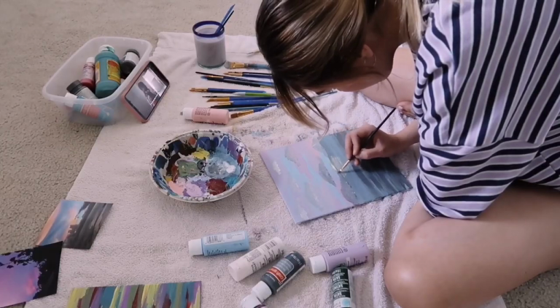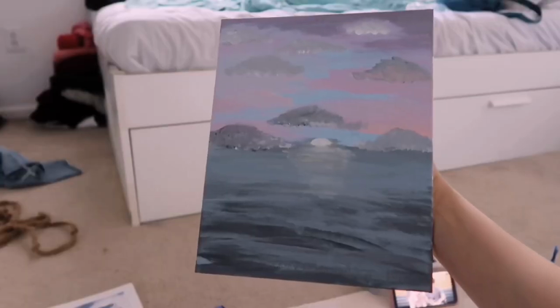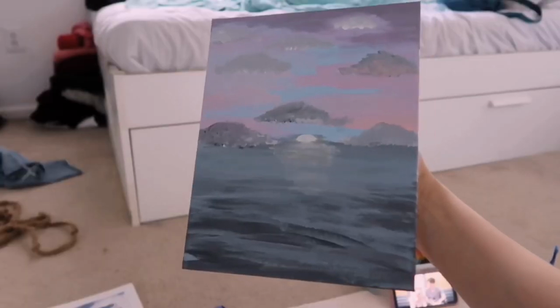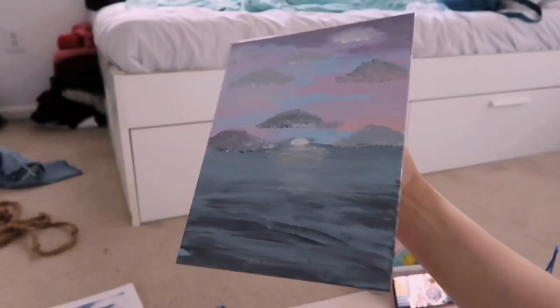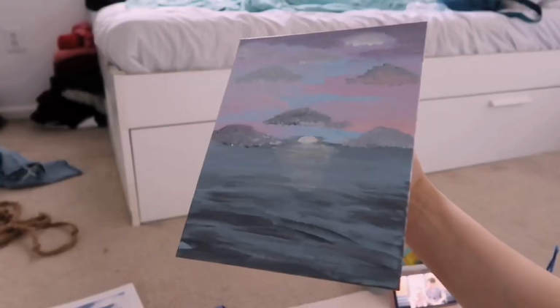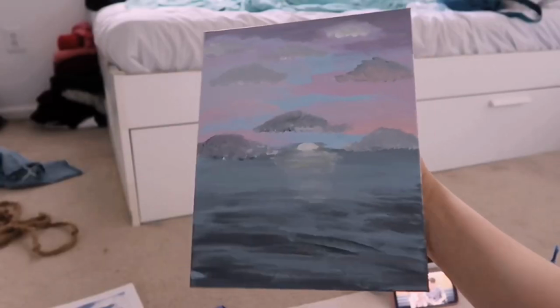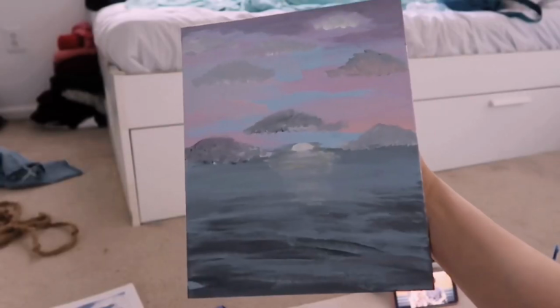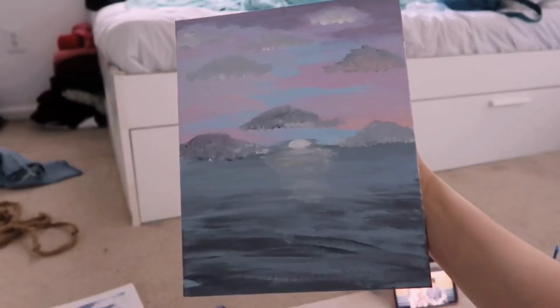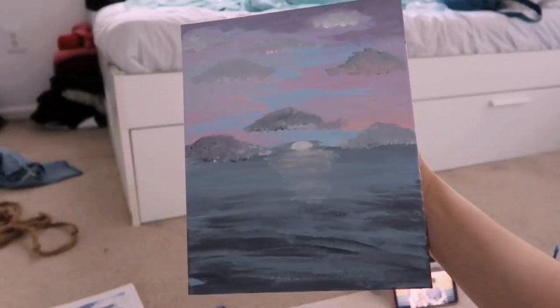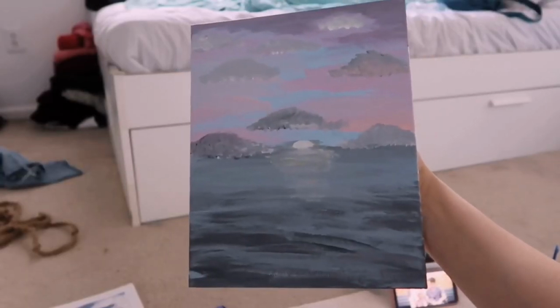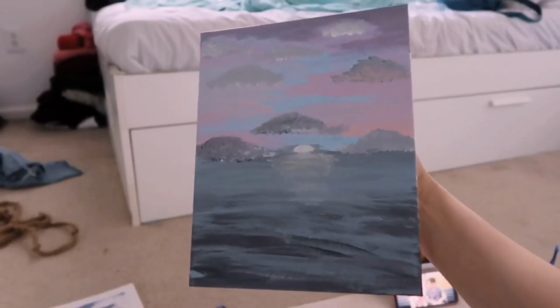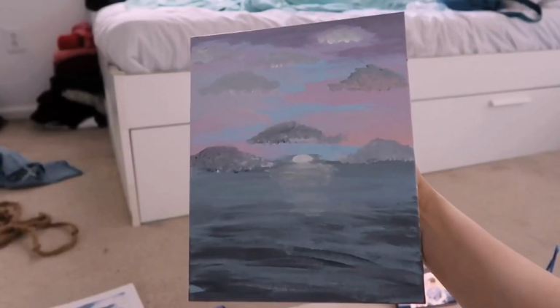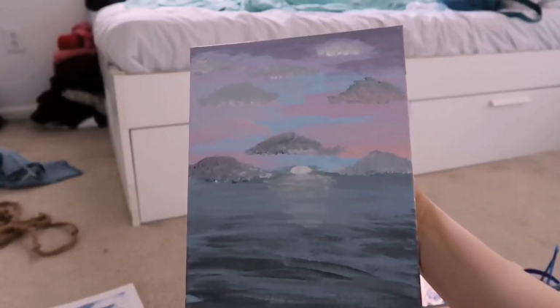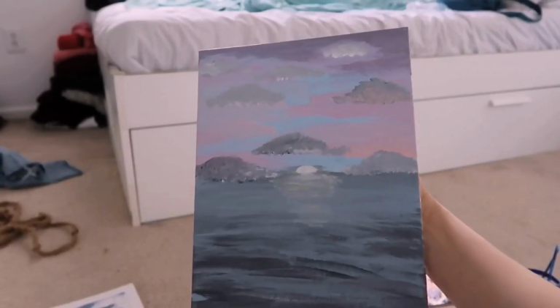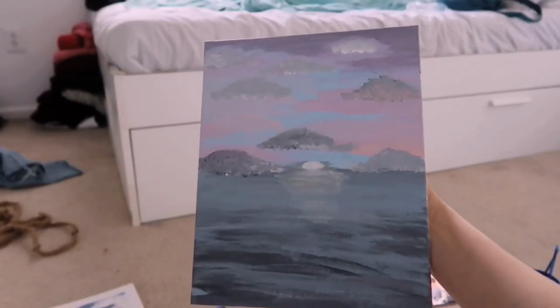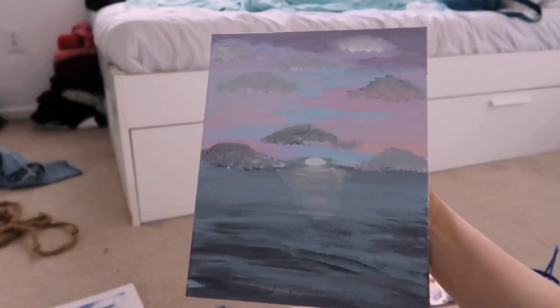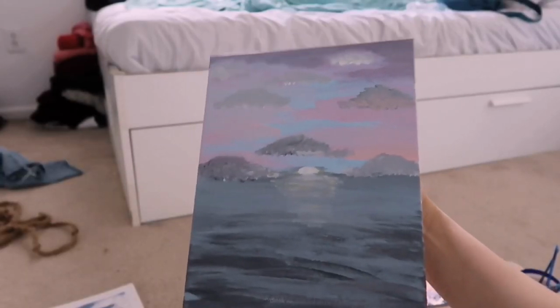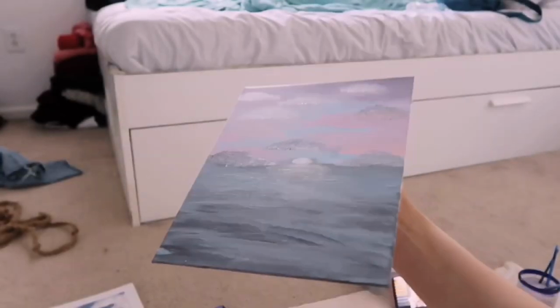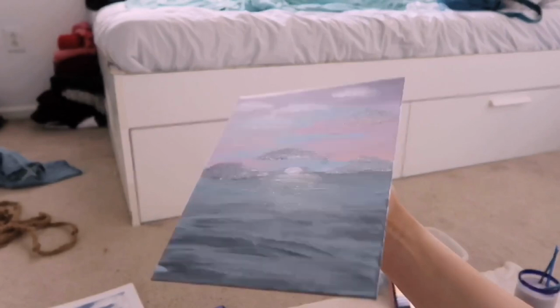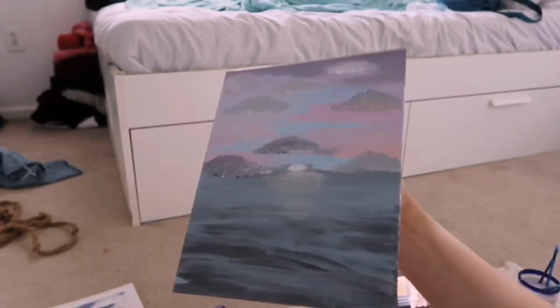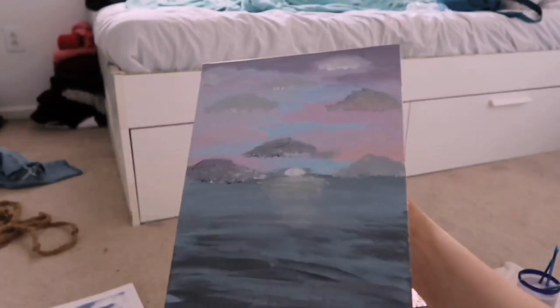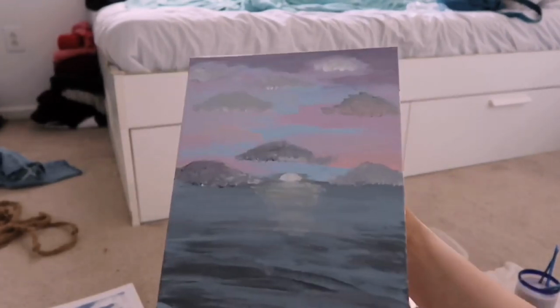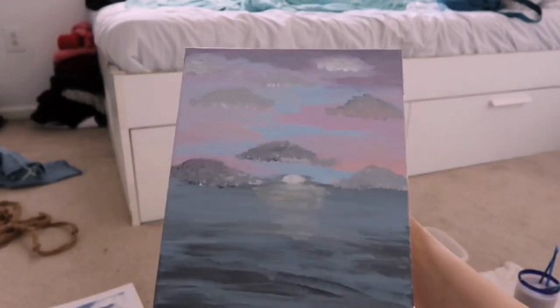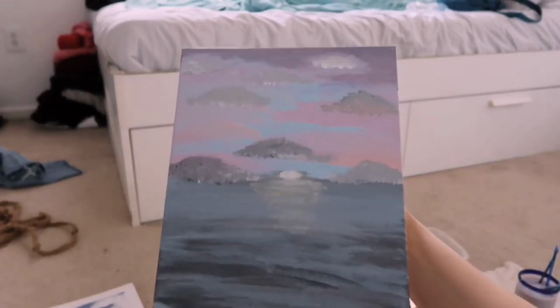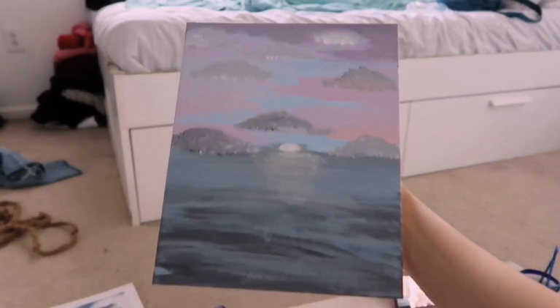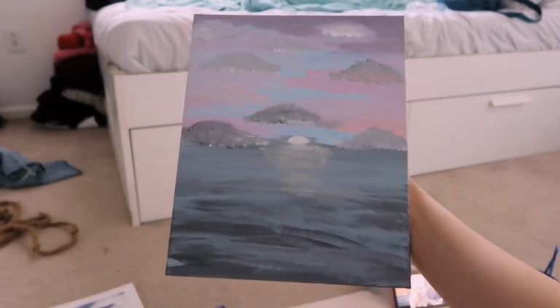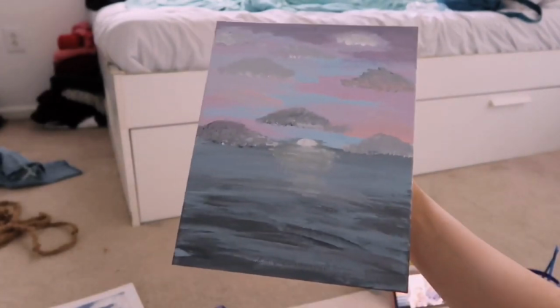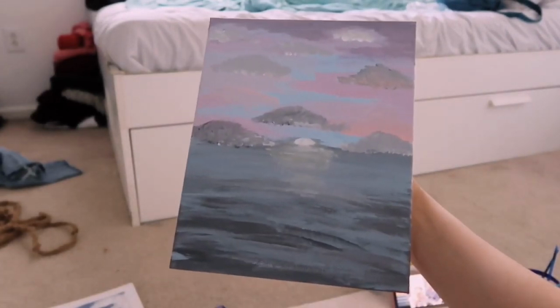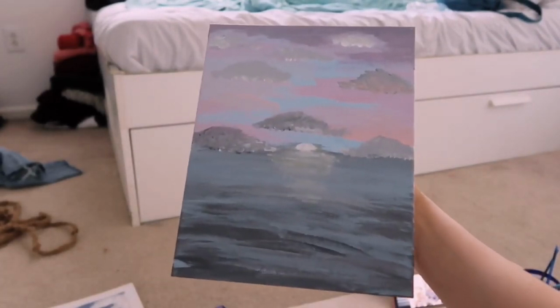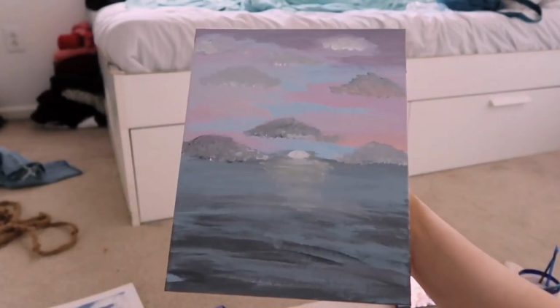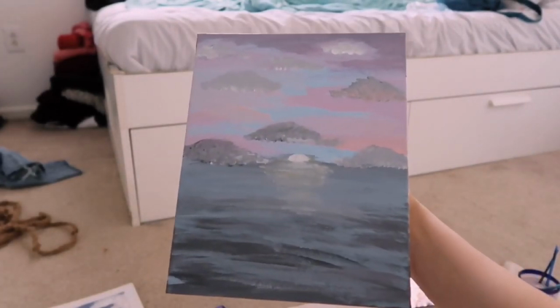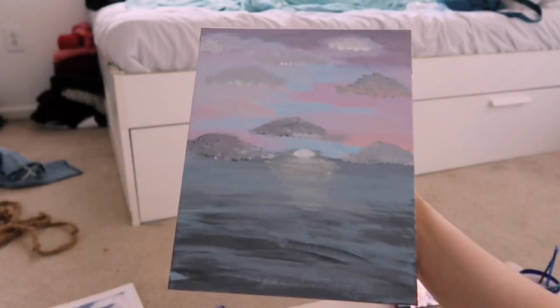Here's my finished product, the landscape one. I don't really know if I like it. I'm just going to let it dry and then take some pictures and post them.